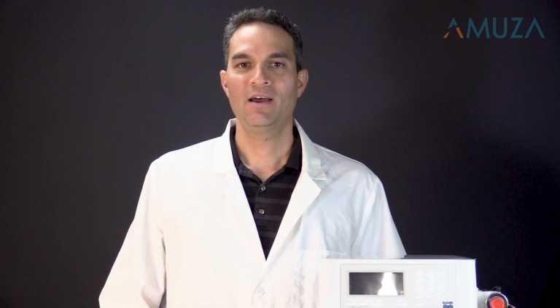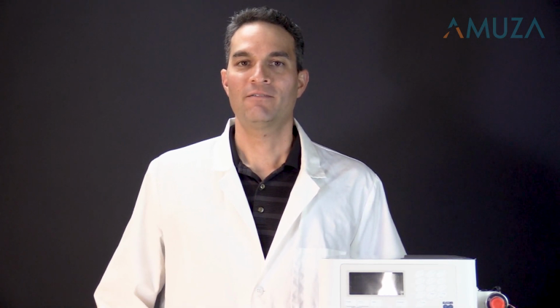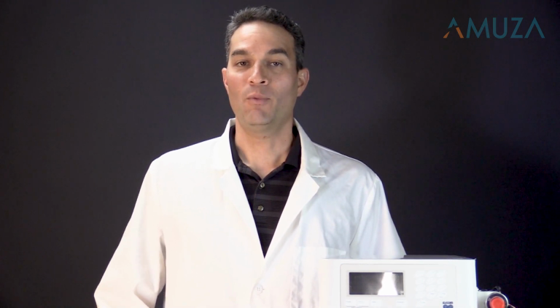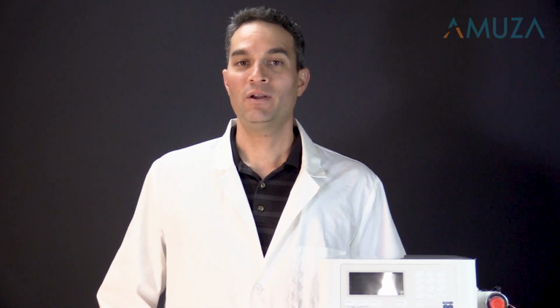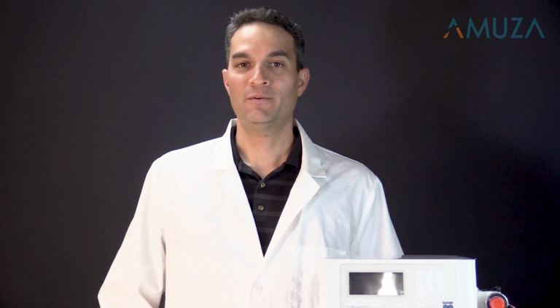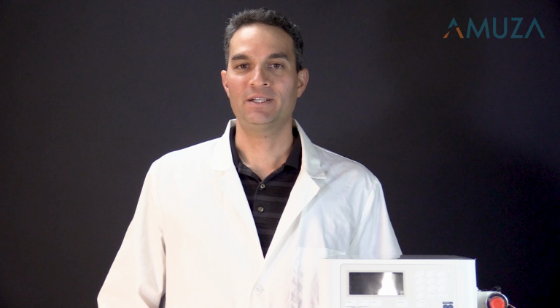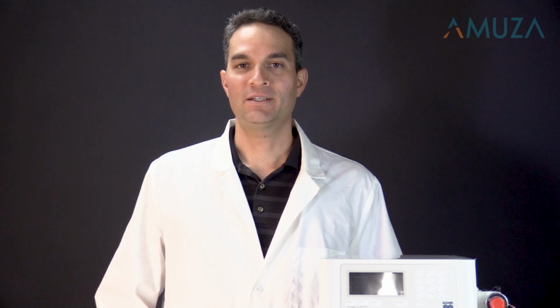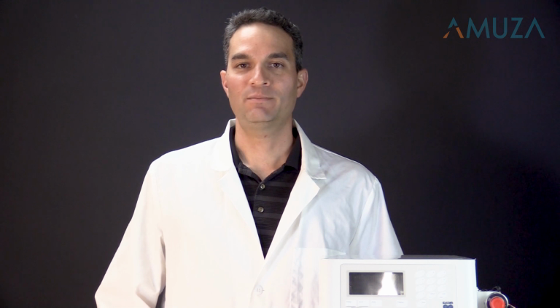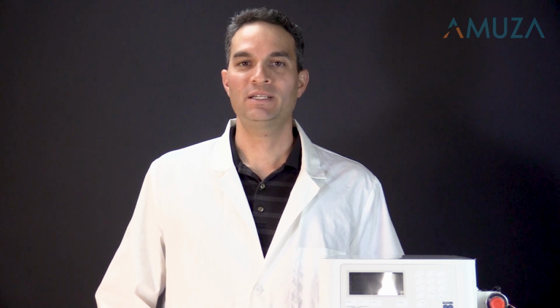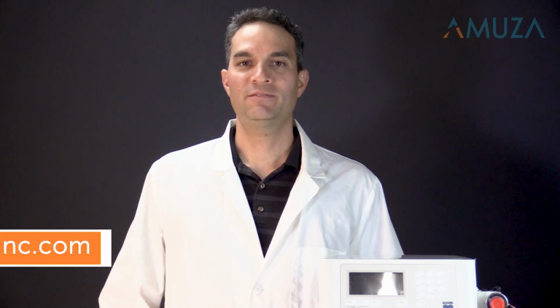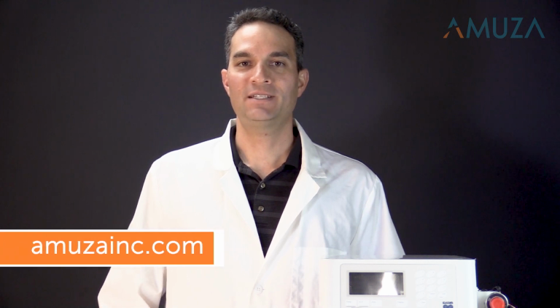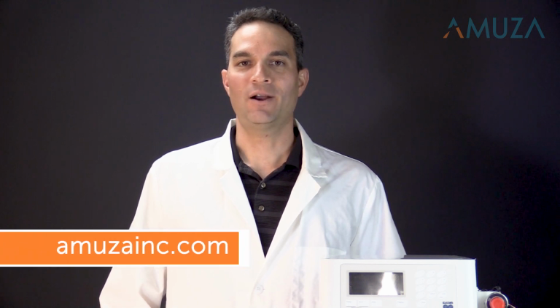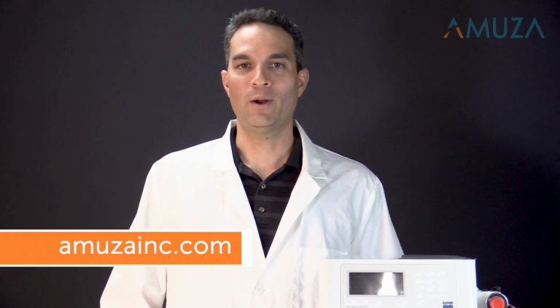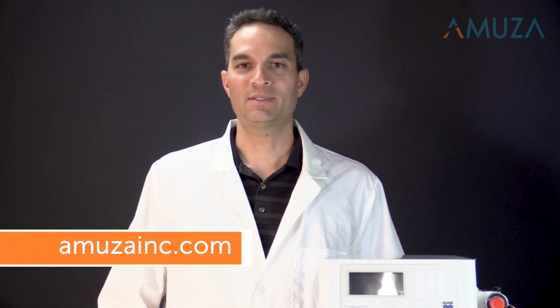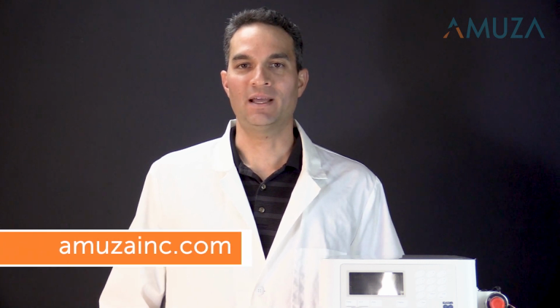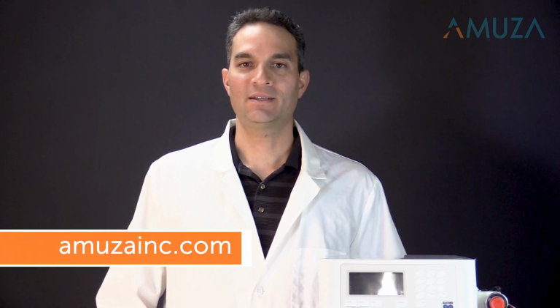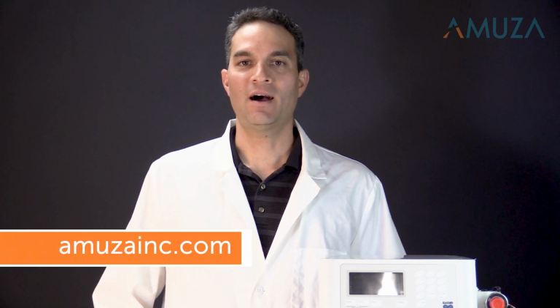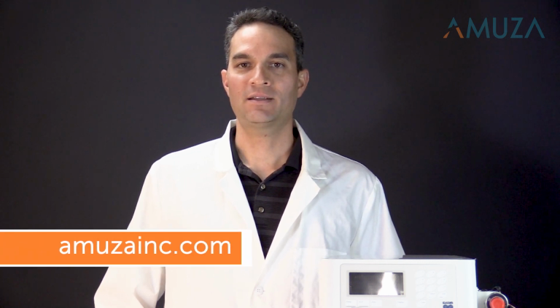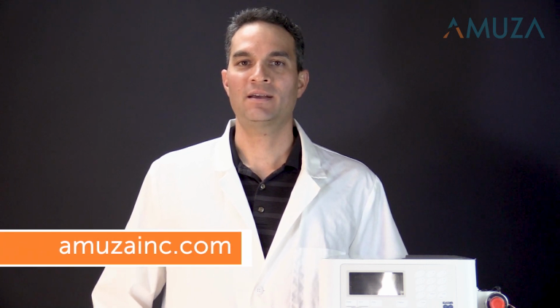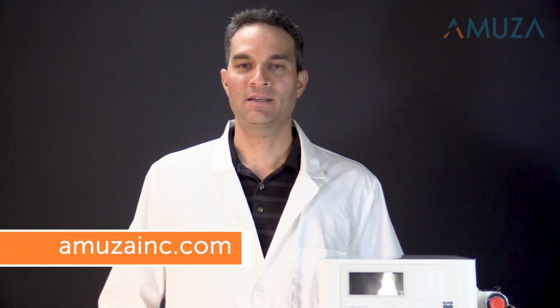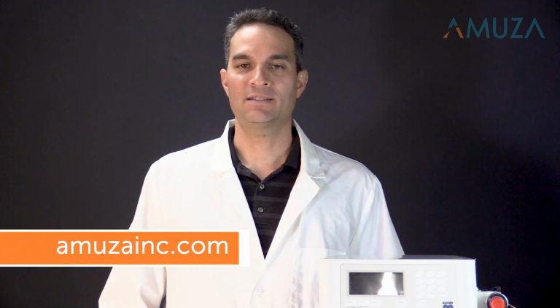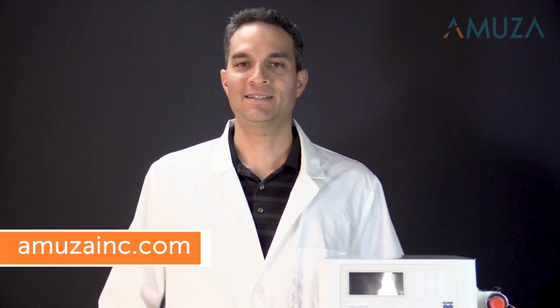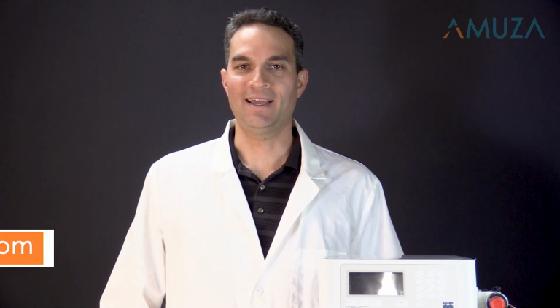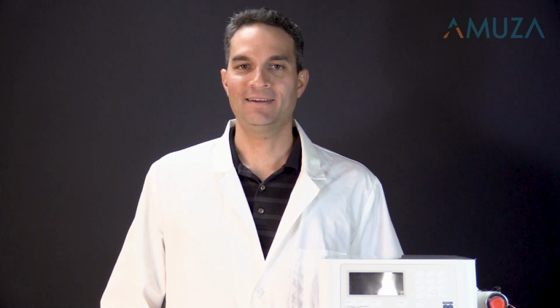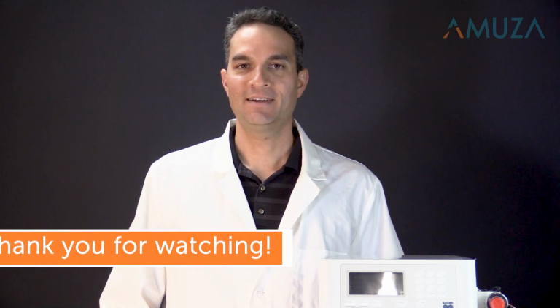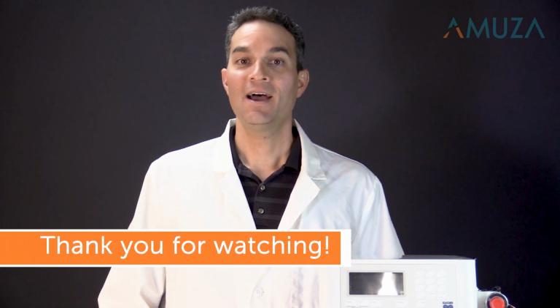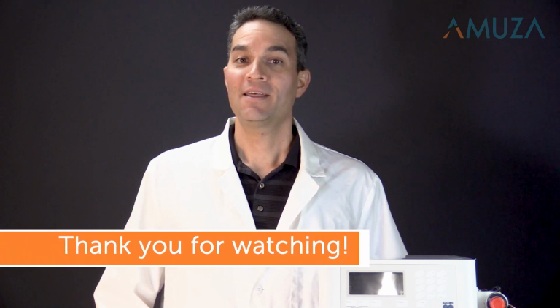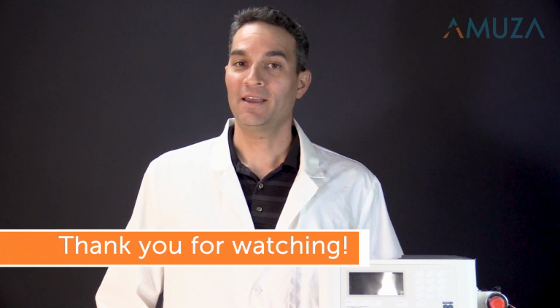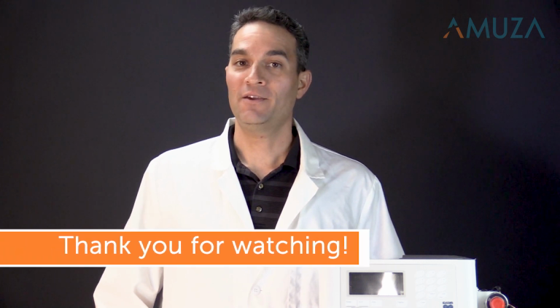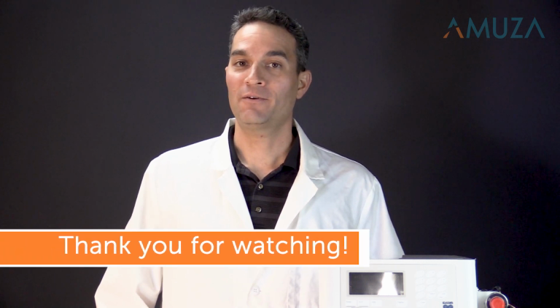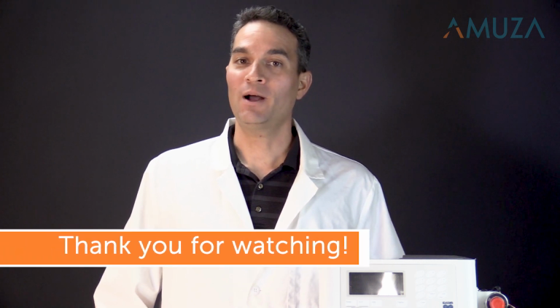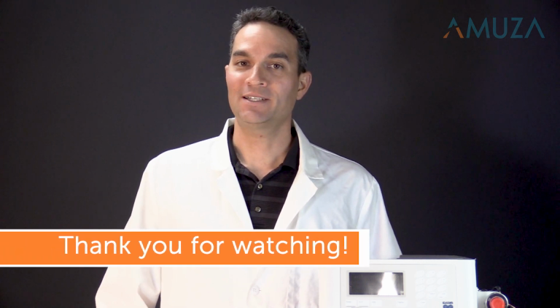For more information, please visit our website and contact us today. Thank you for watching.